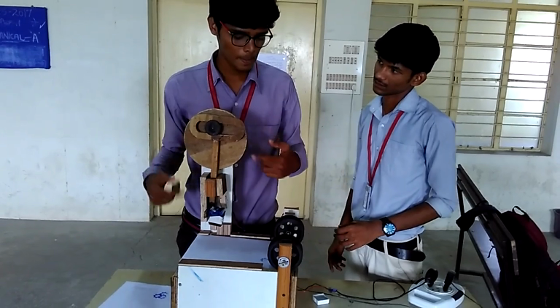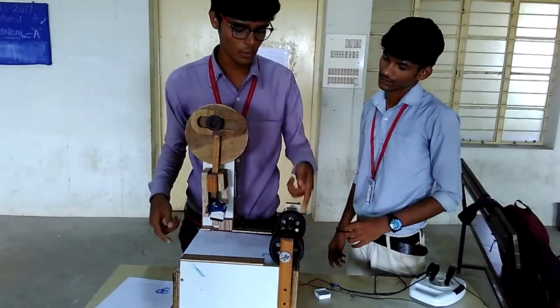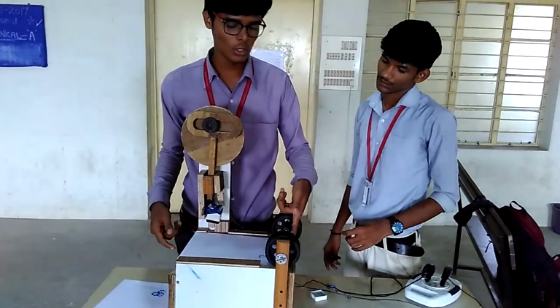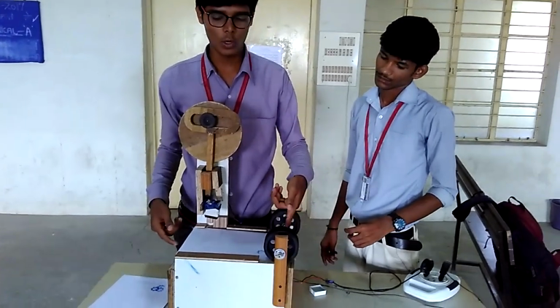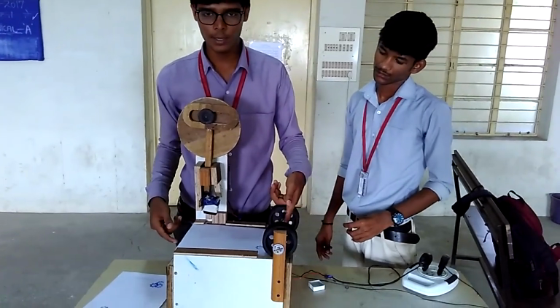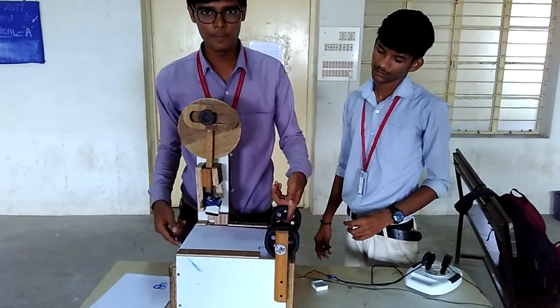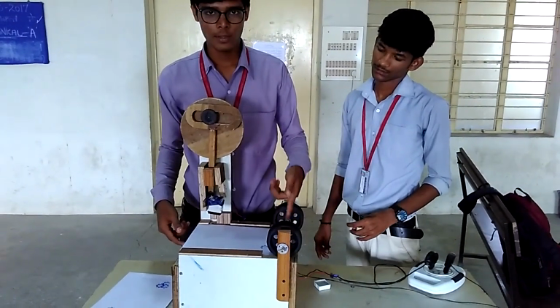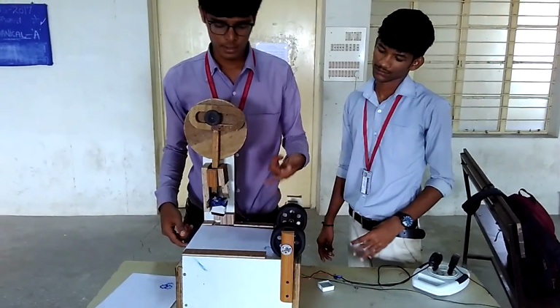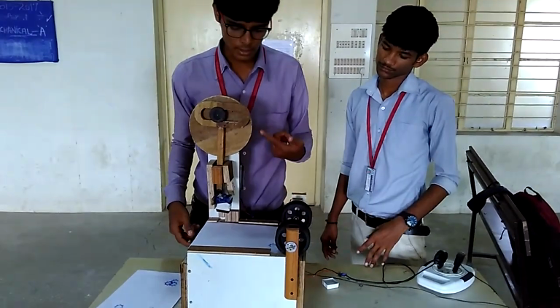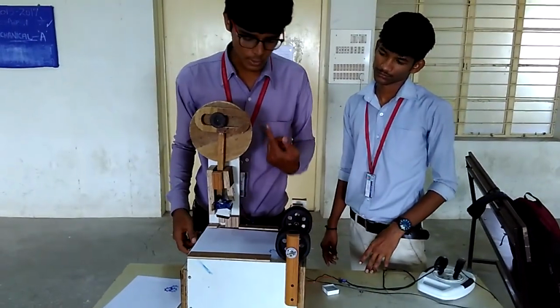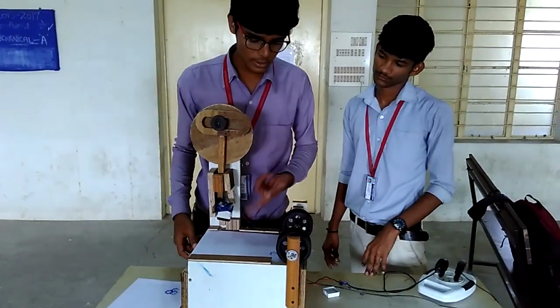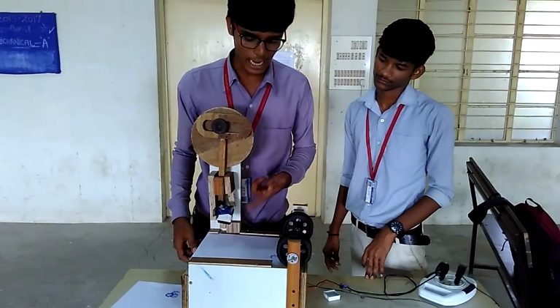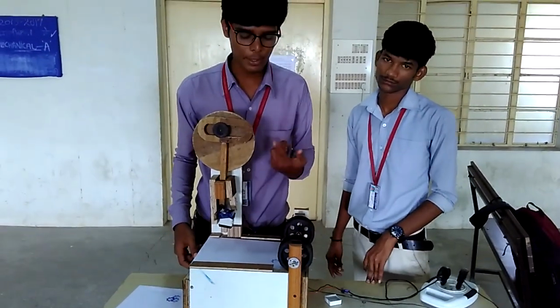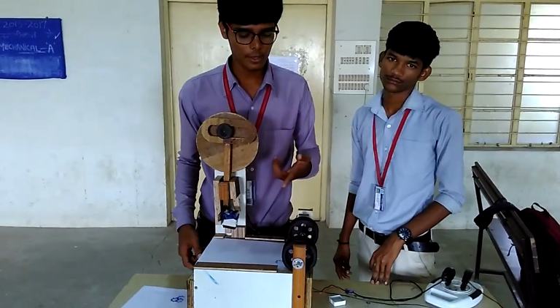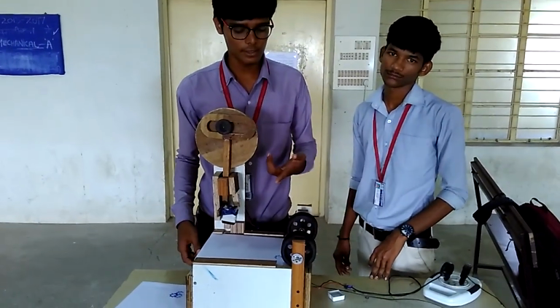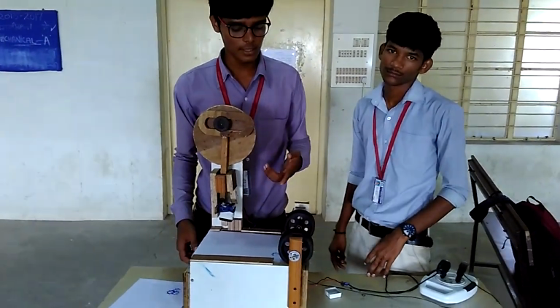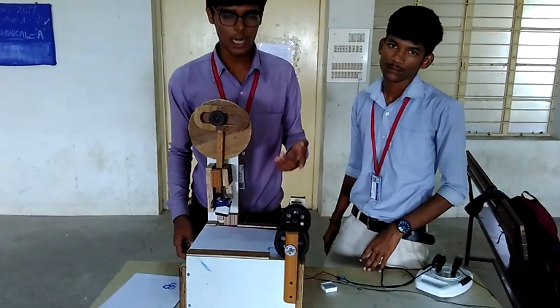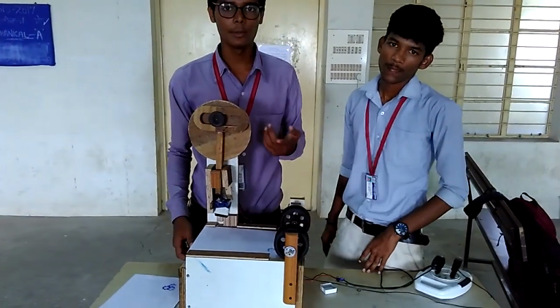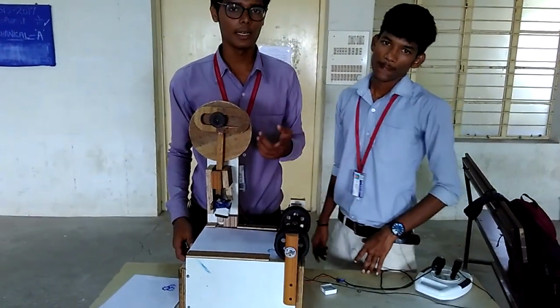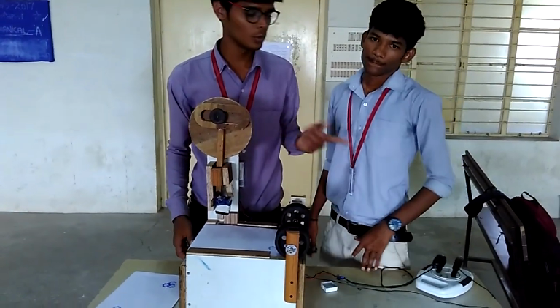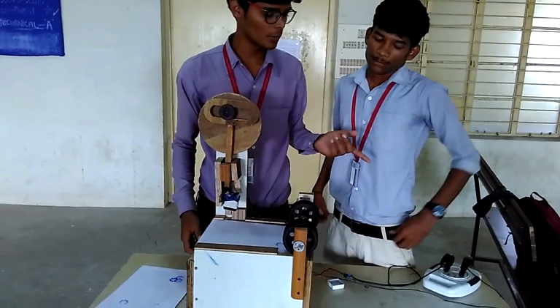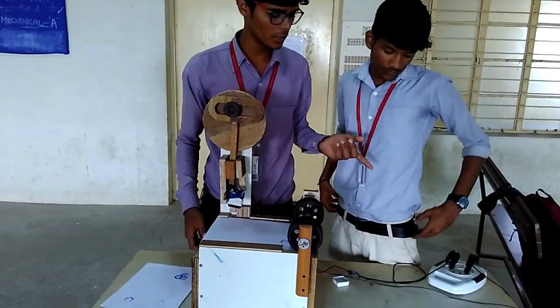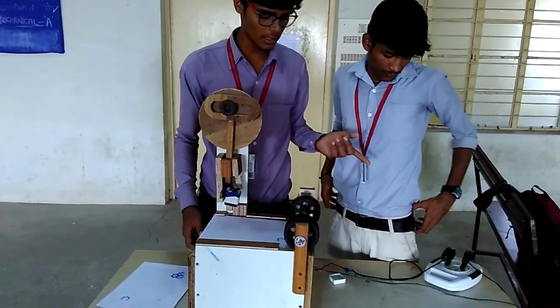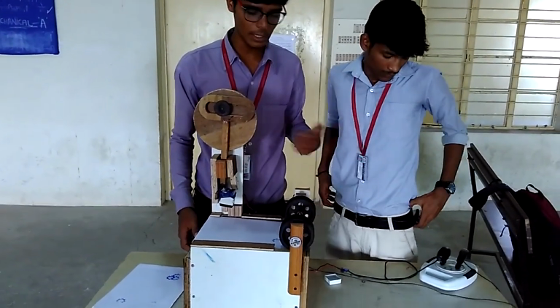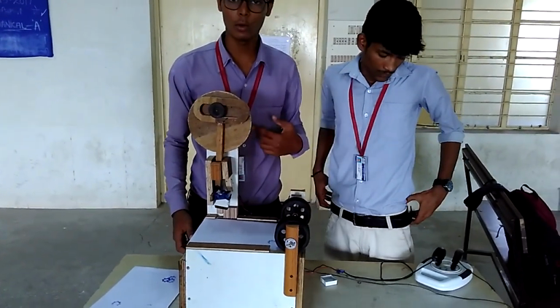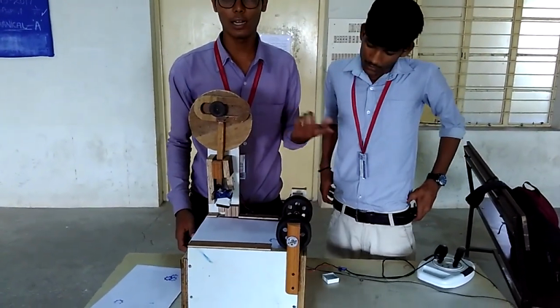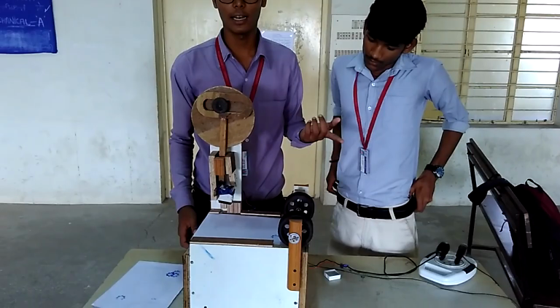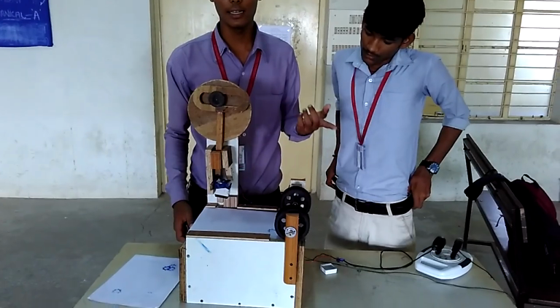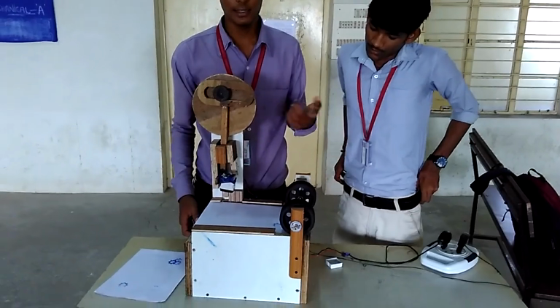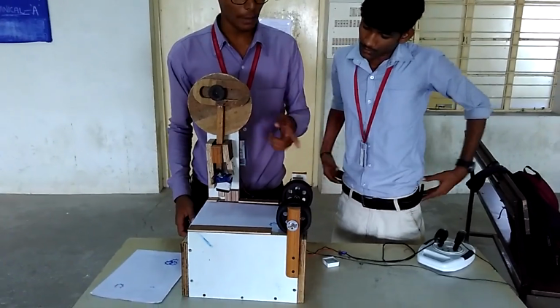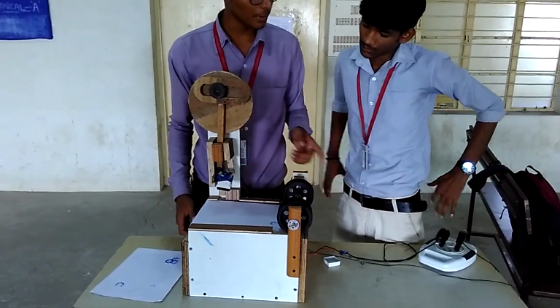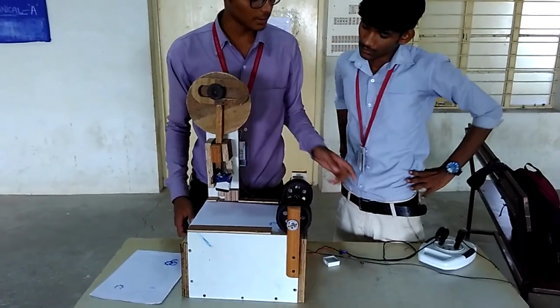It is a roller. It is in the stamping process. Wait a minute, I will start, and you have to stick a new motor, then it is a stamping process.